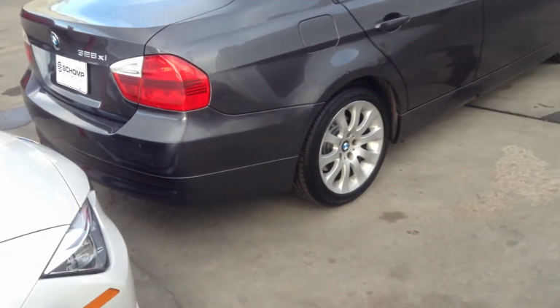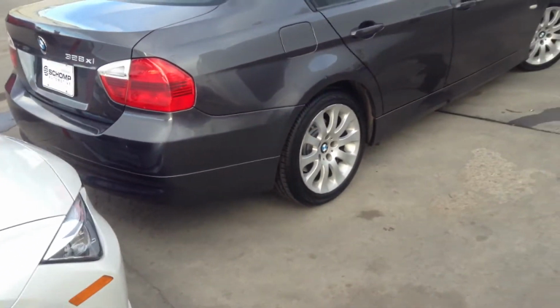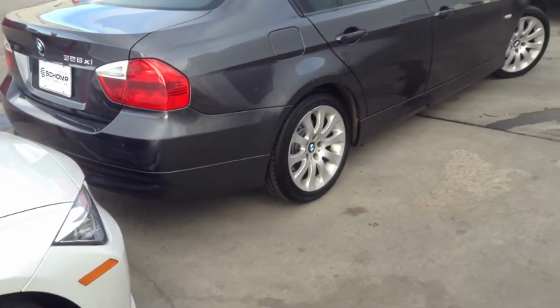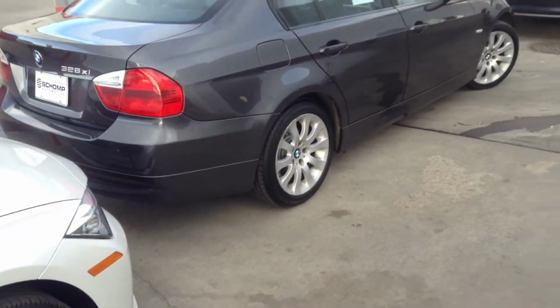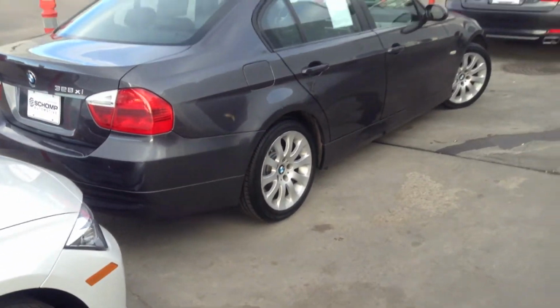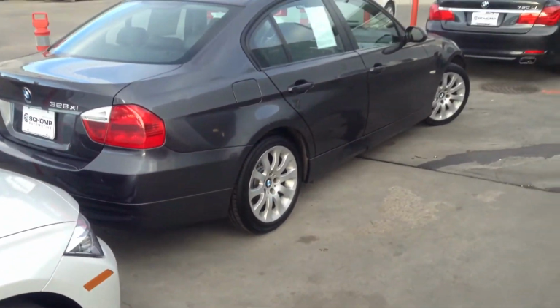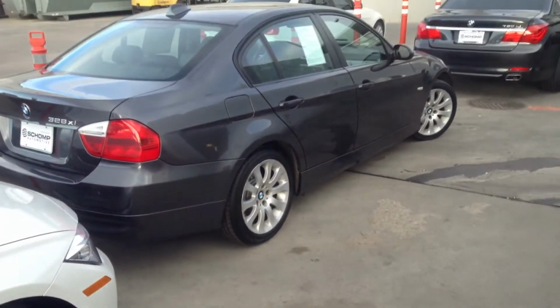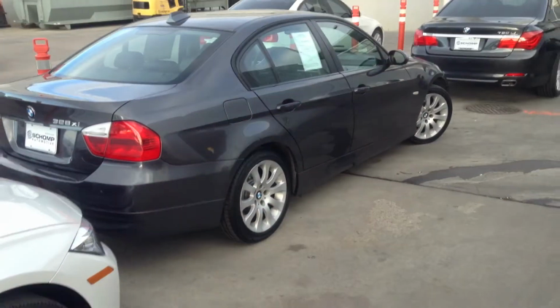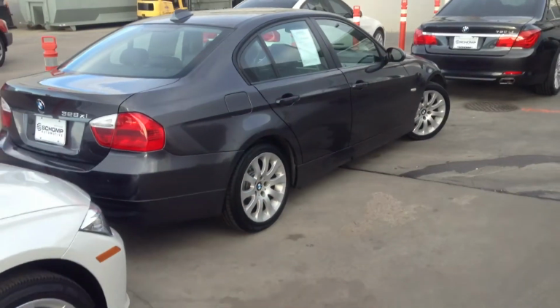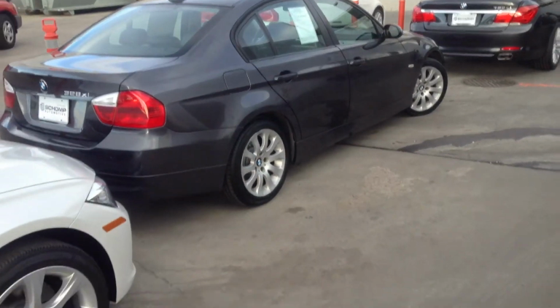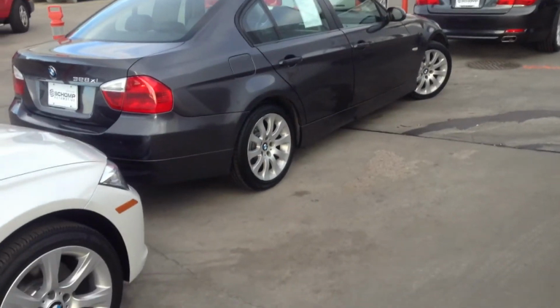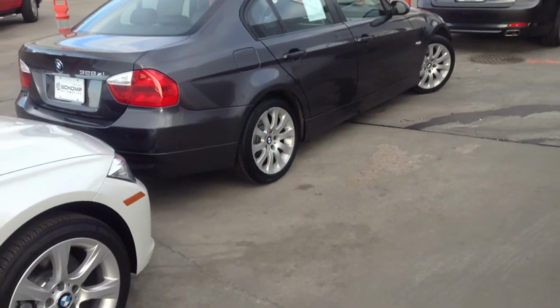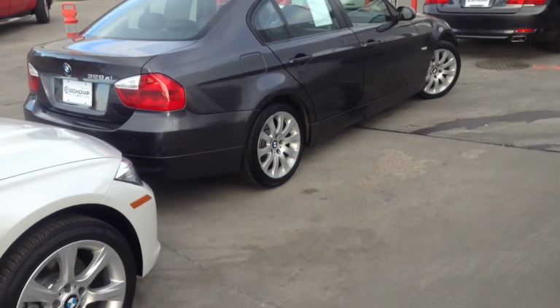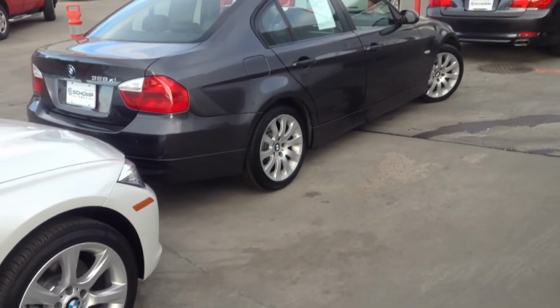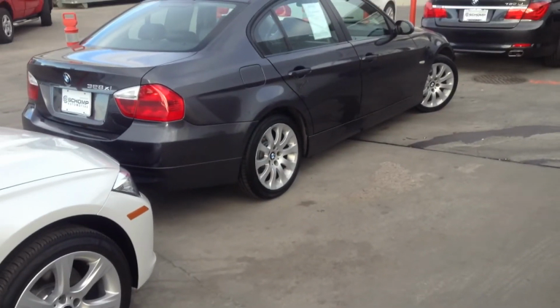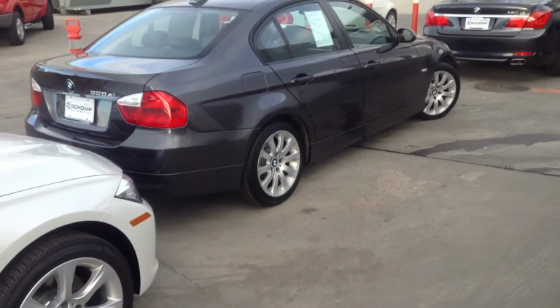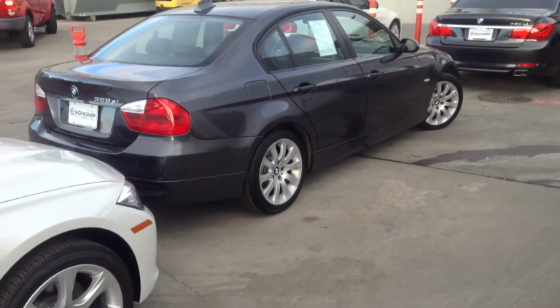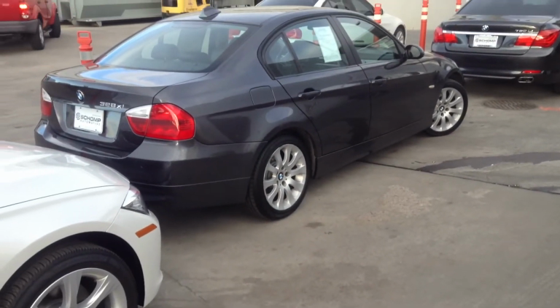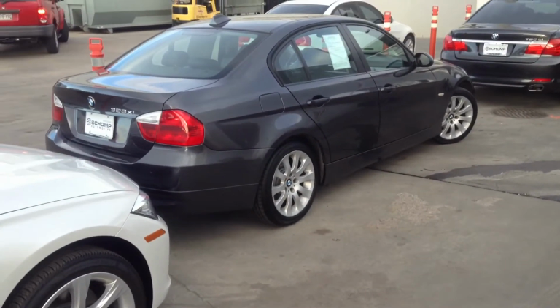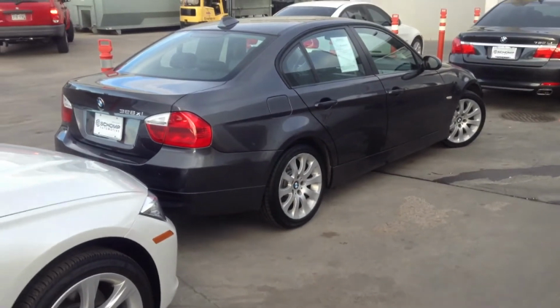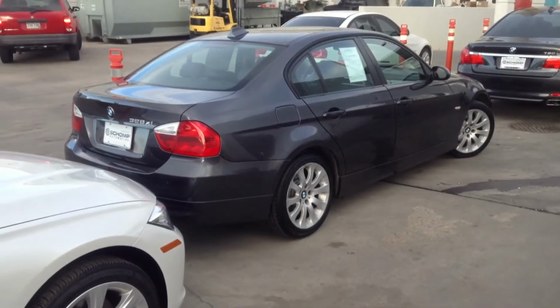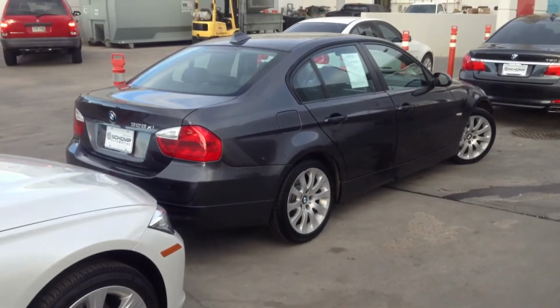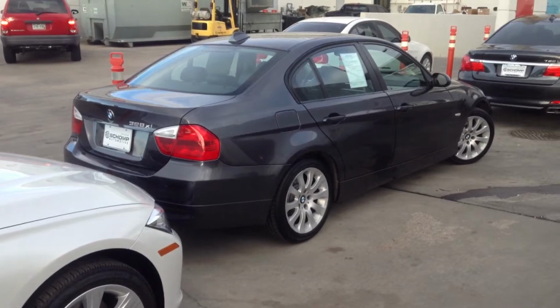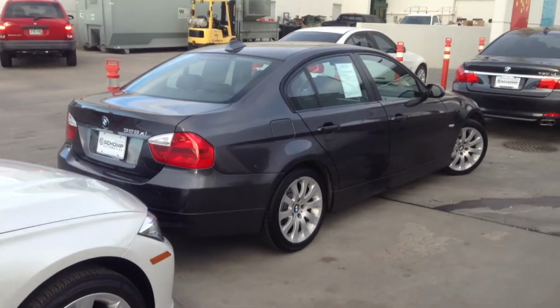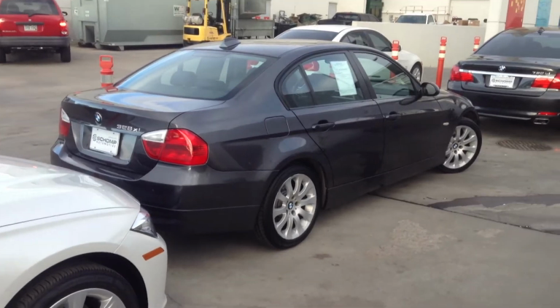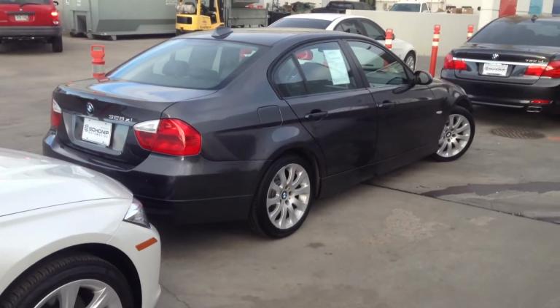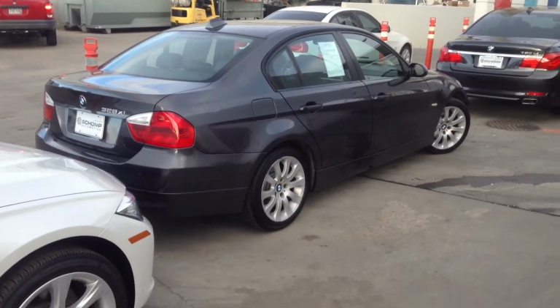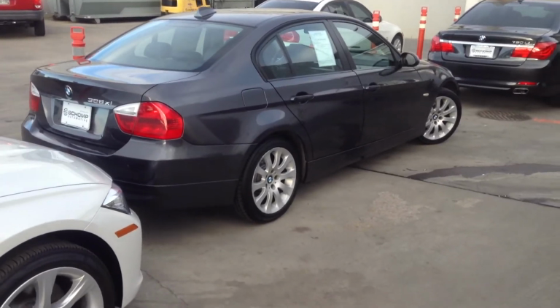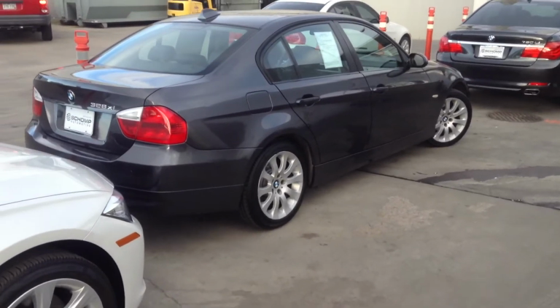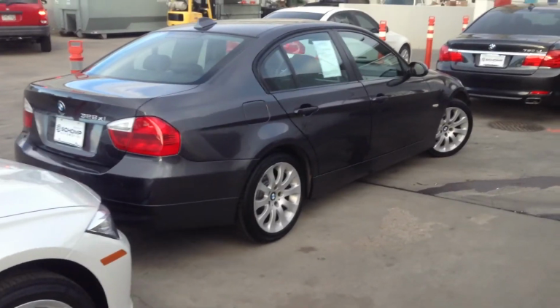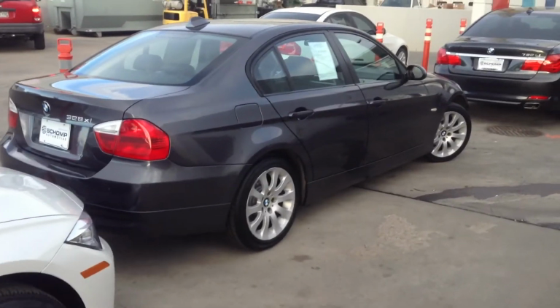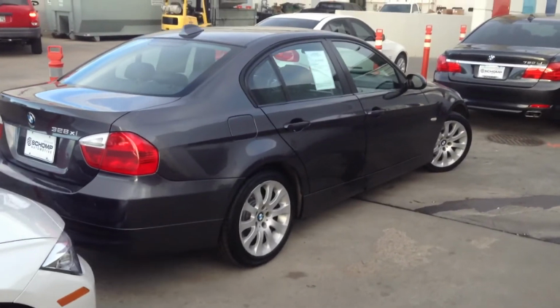It looks like it got it pretty good, but if you're interested, it's a nice little car, just got some dents on it.